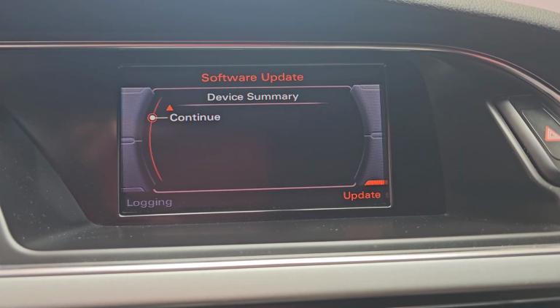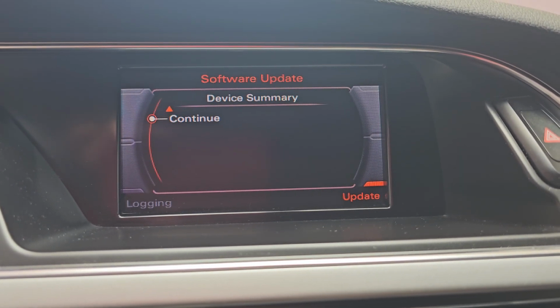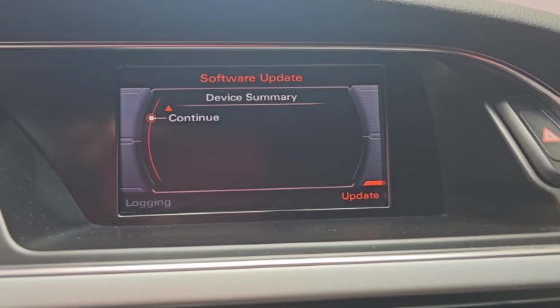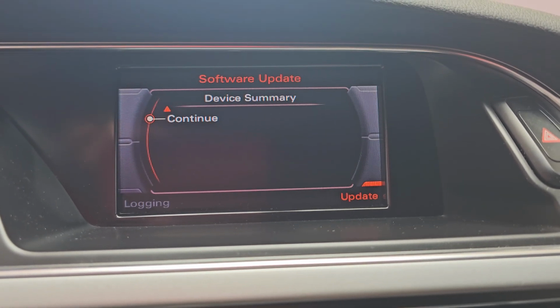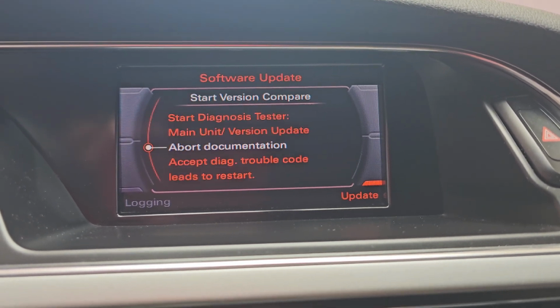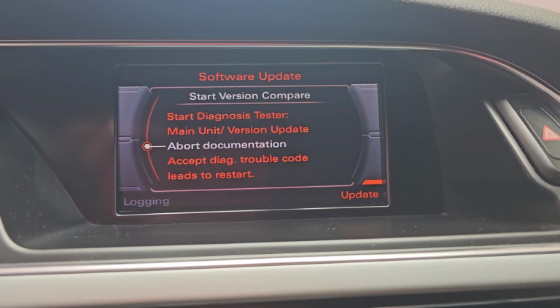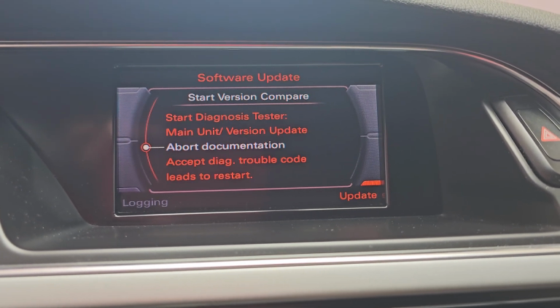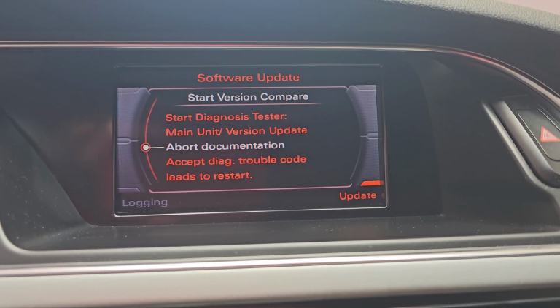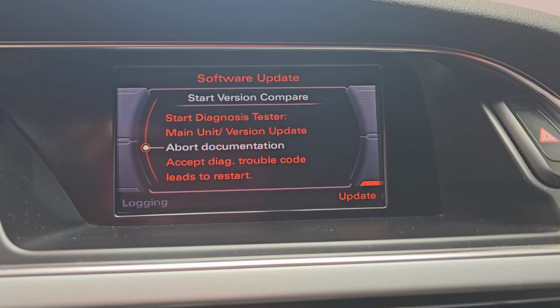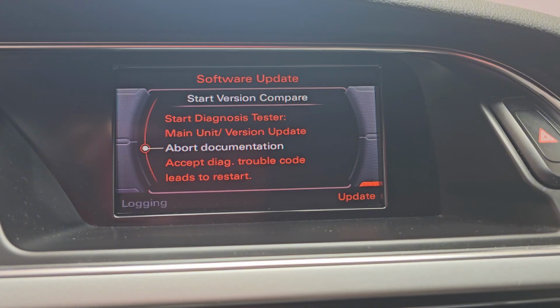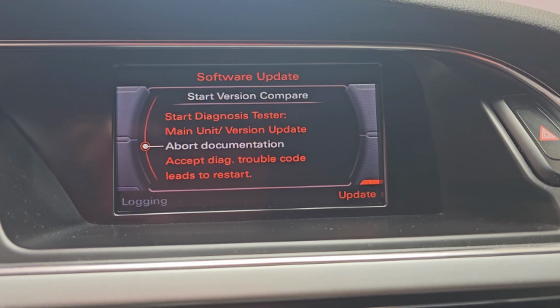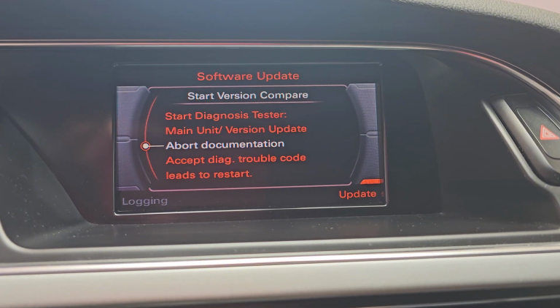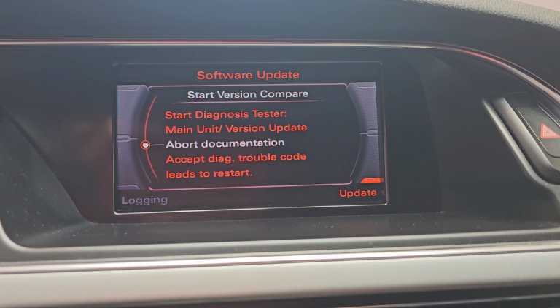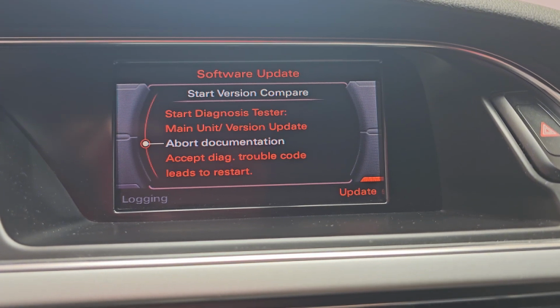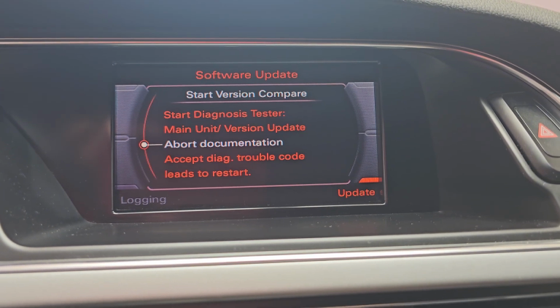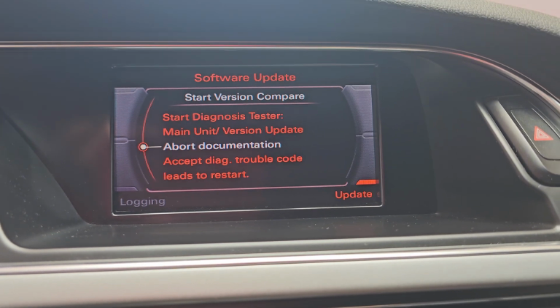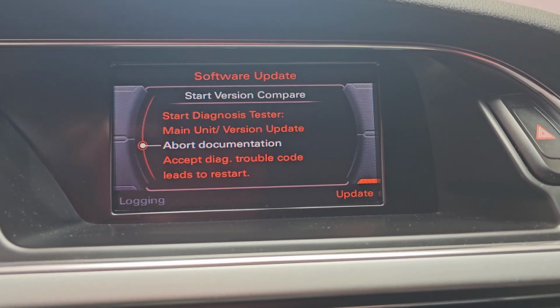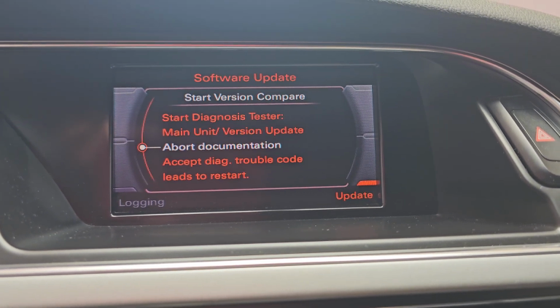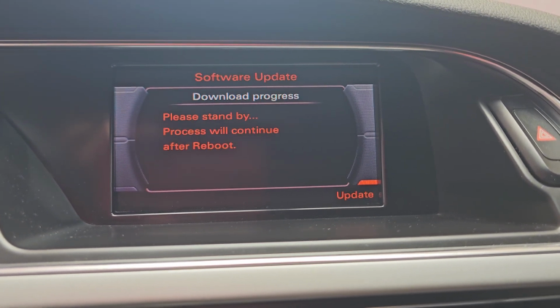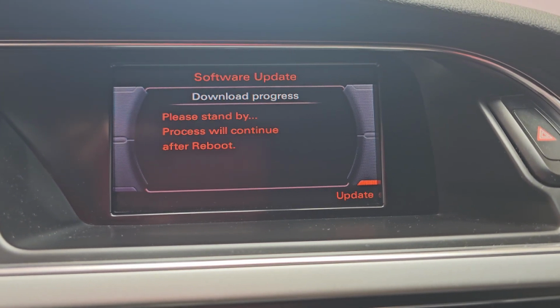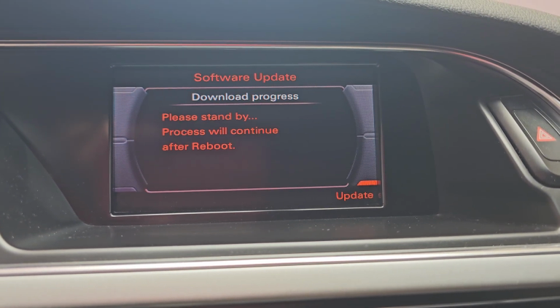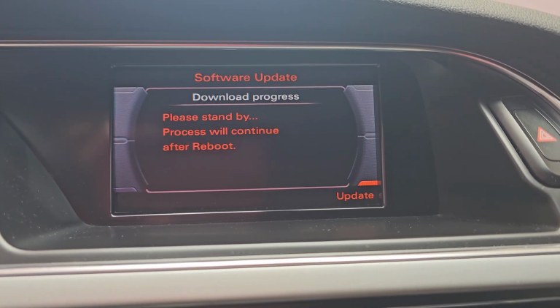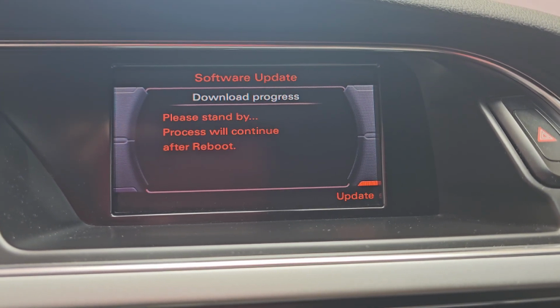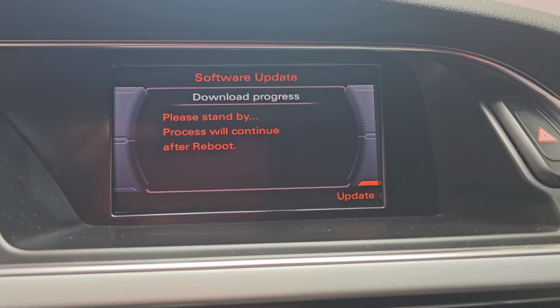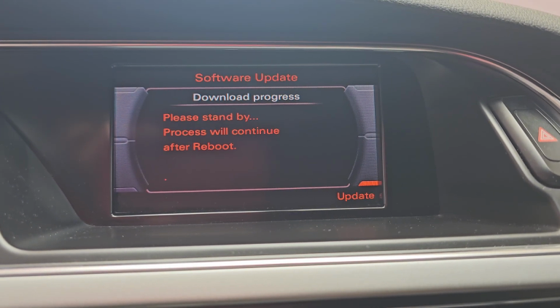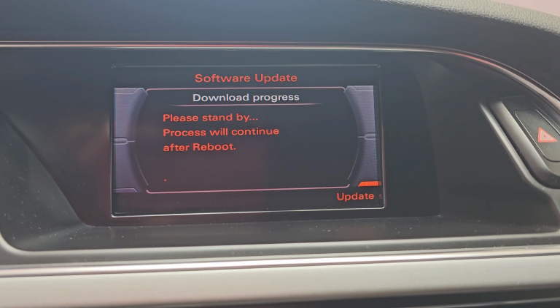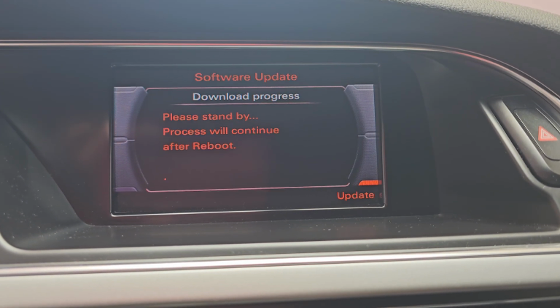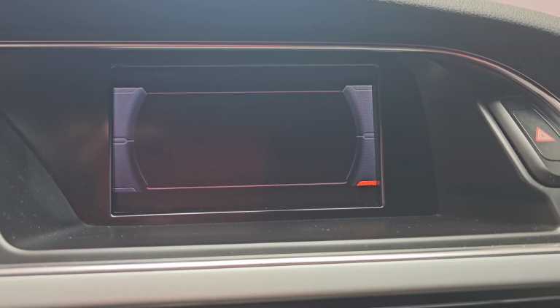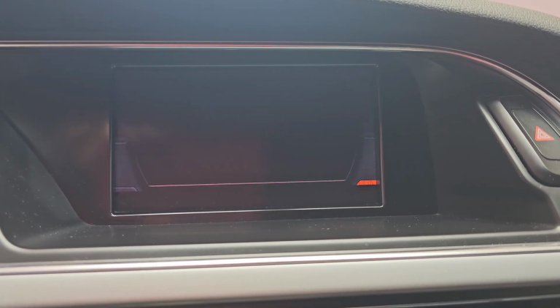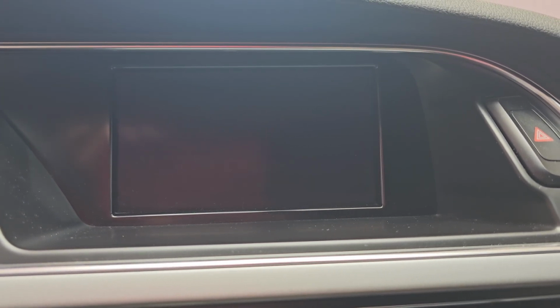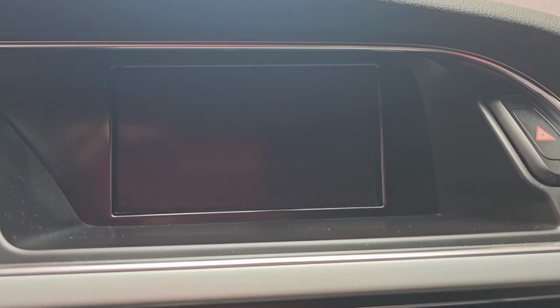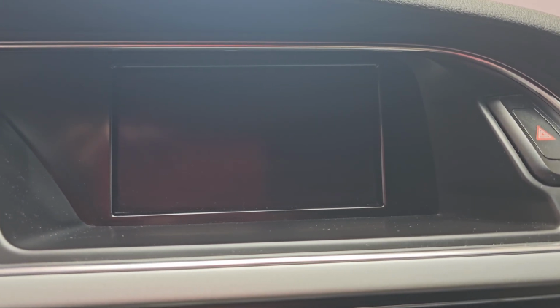Once it's done, select Abort. That's it.